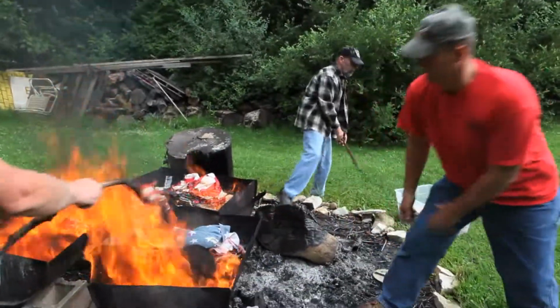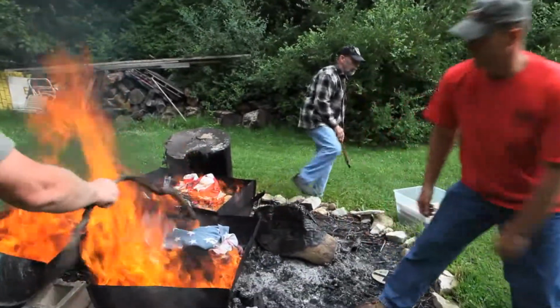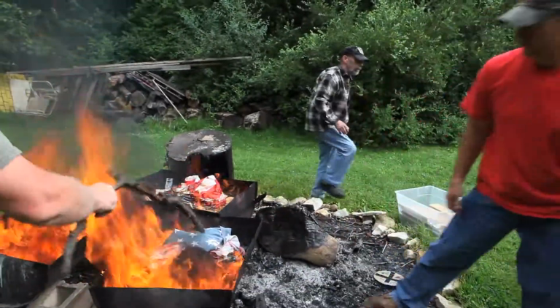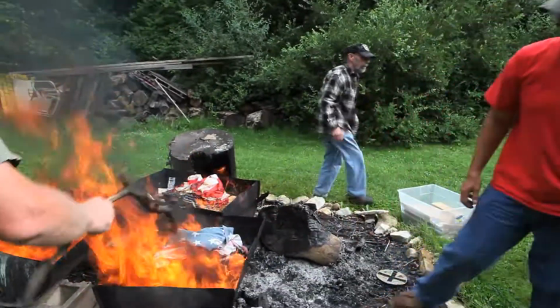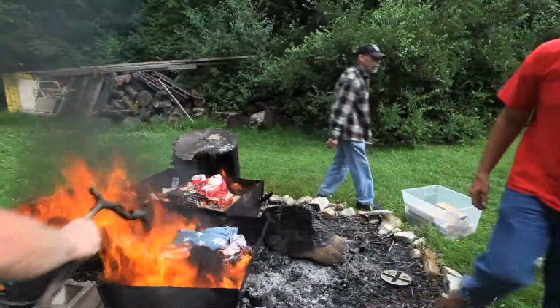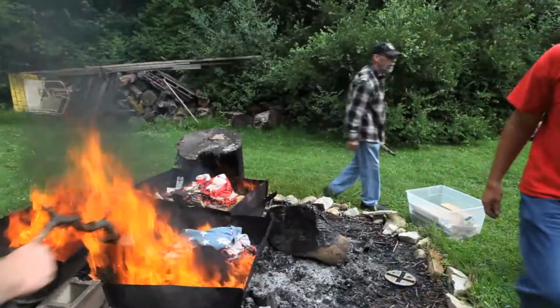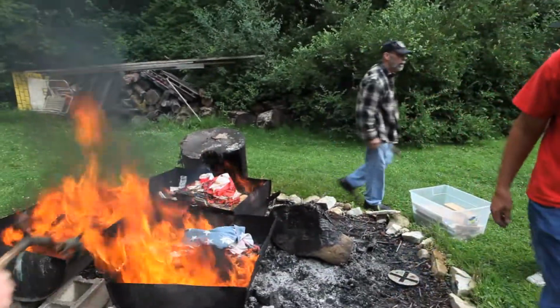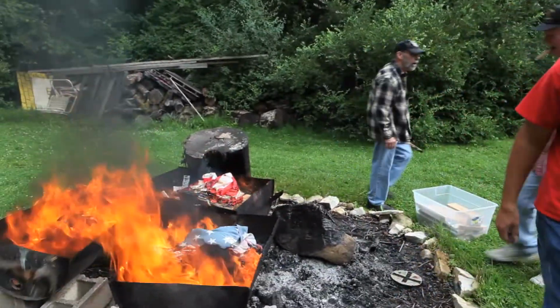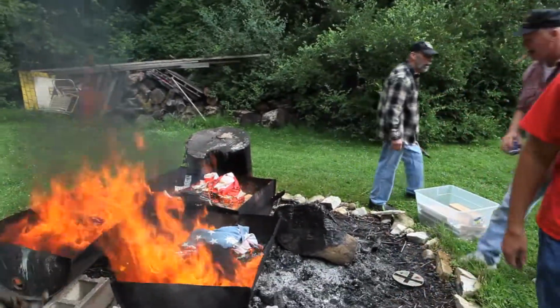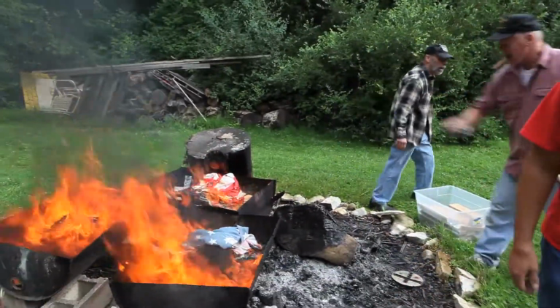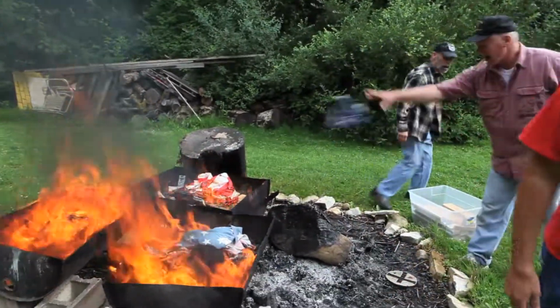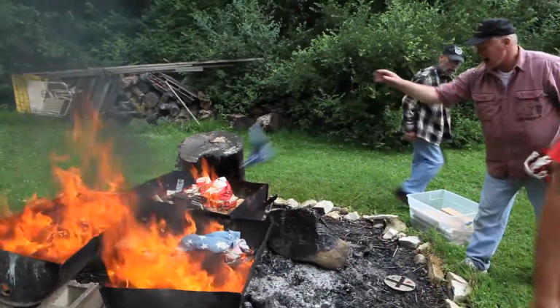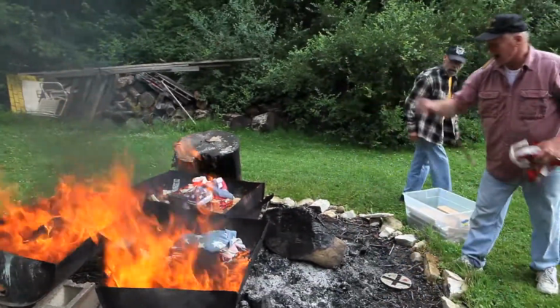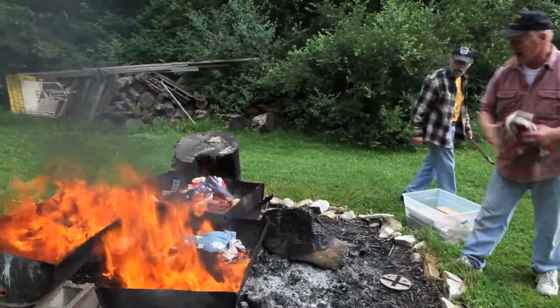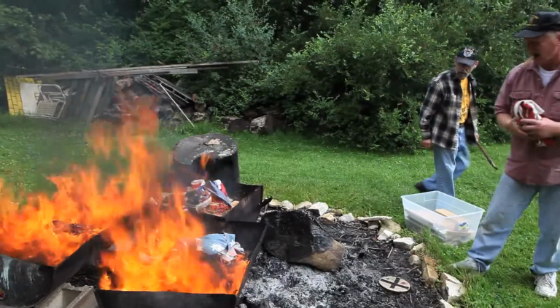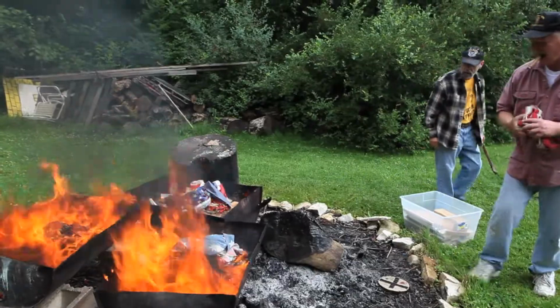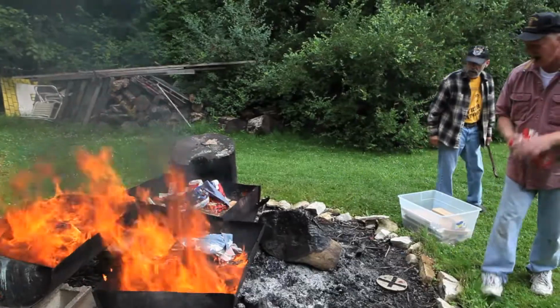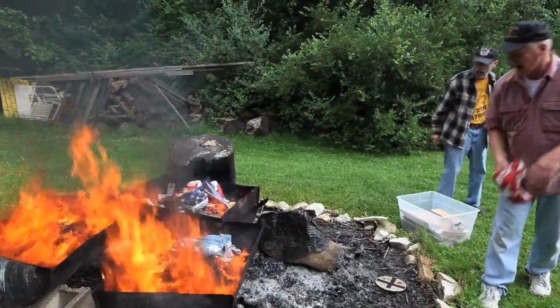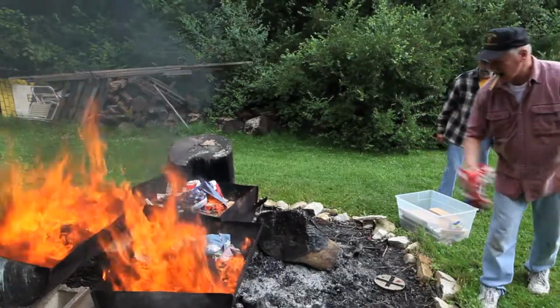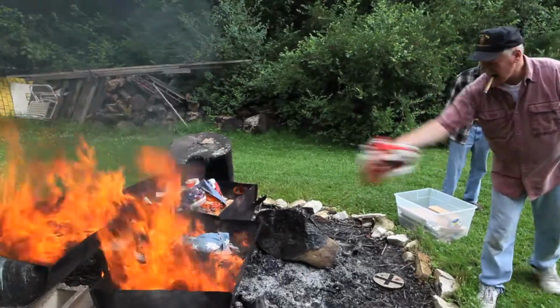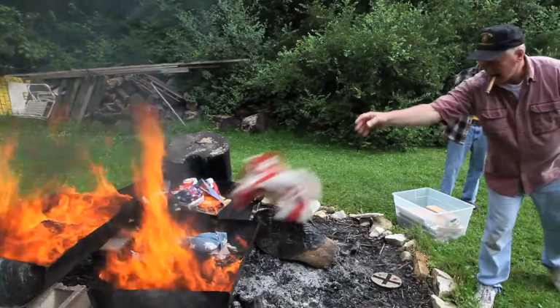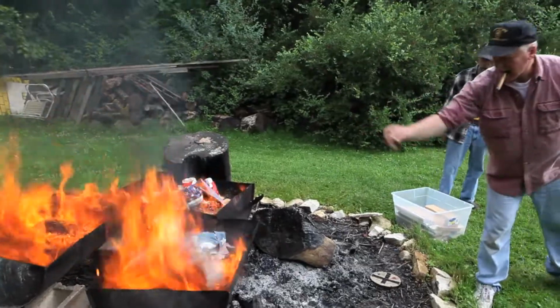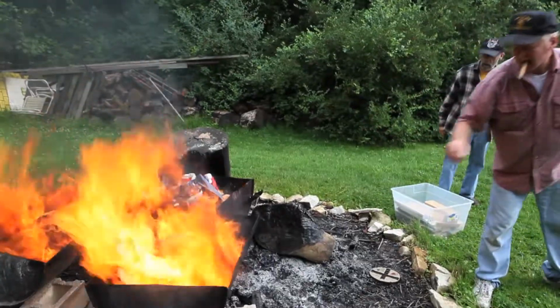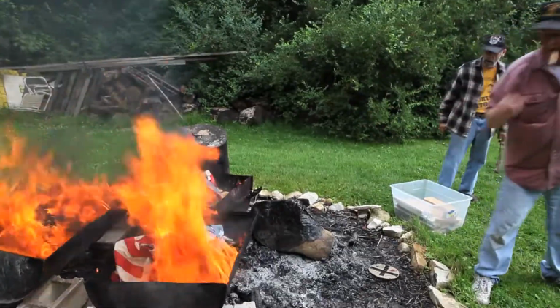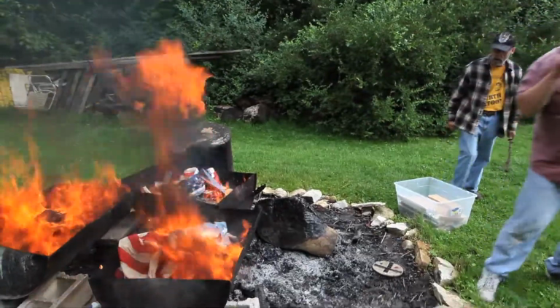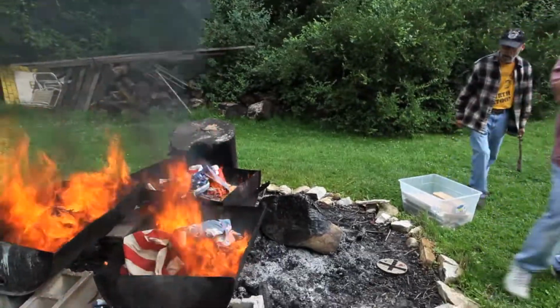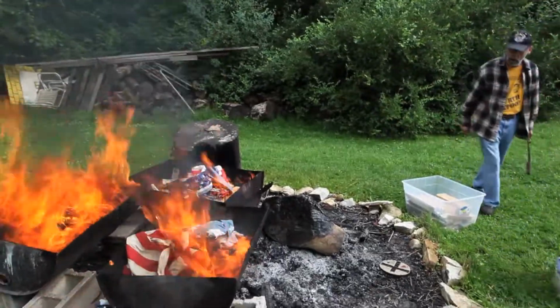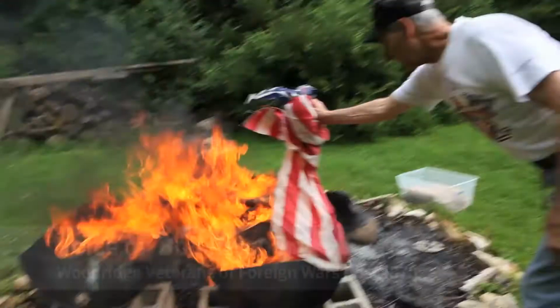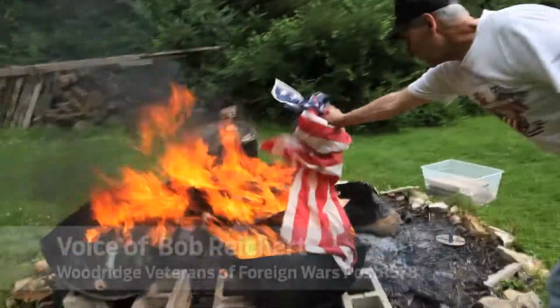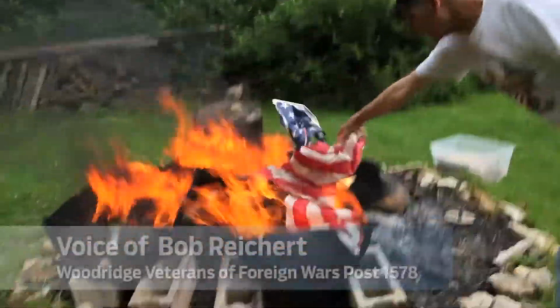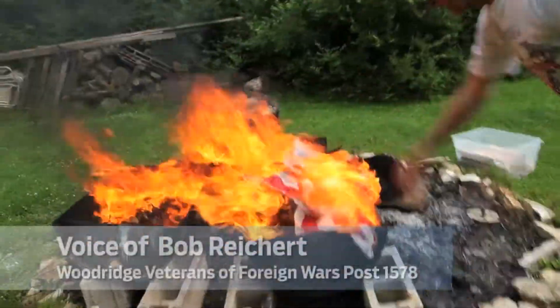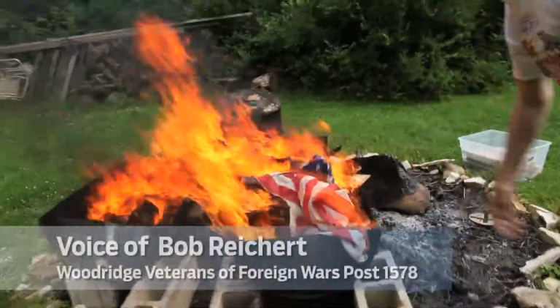Today we are not burning a flag. We are retiring a symbol of America's honor, courage, and strength.